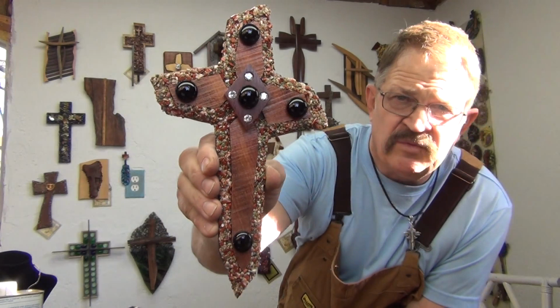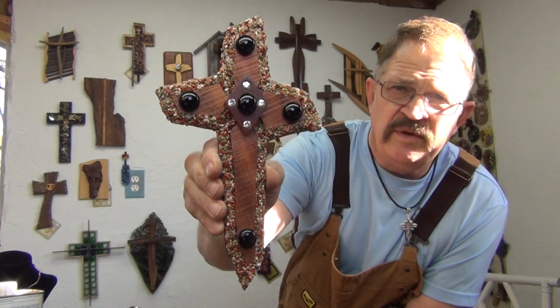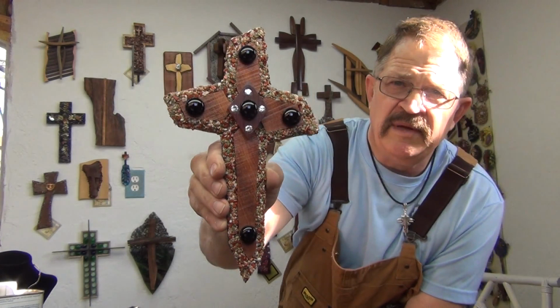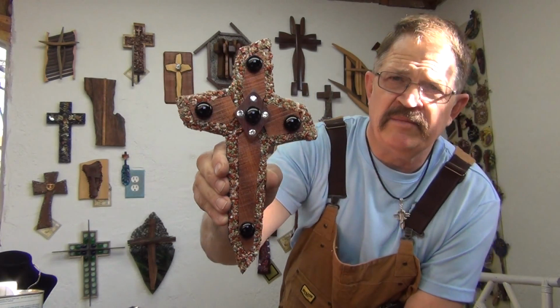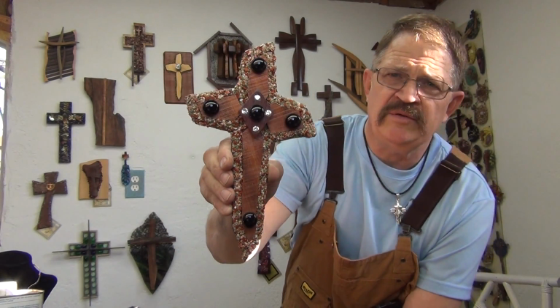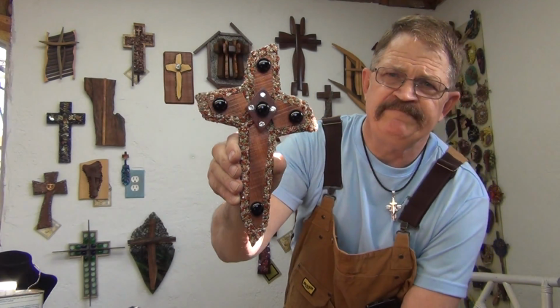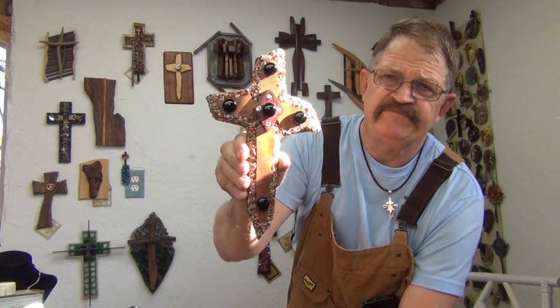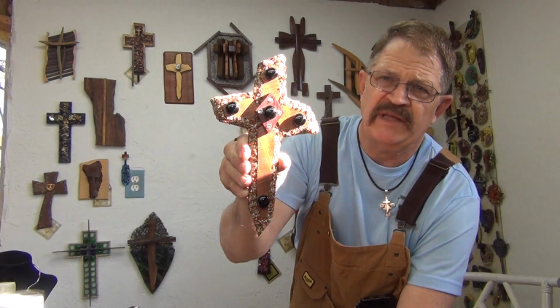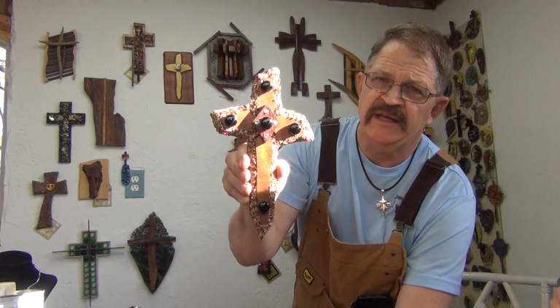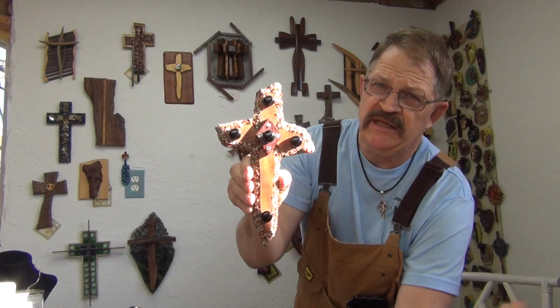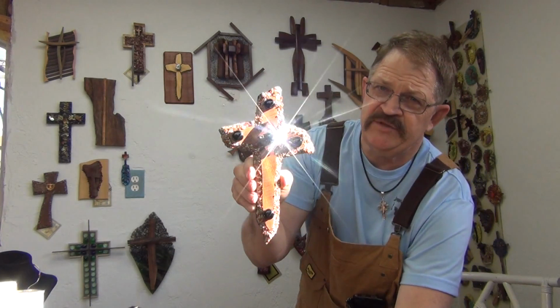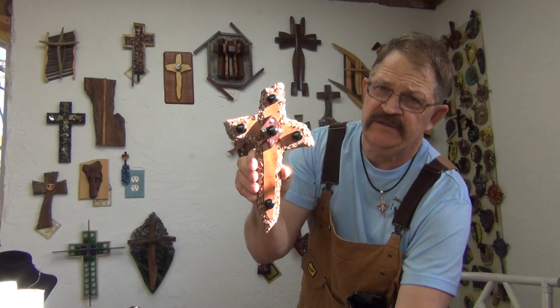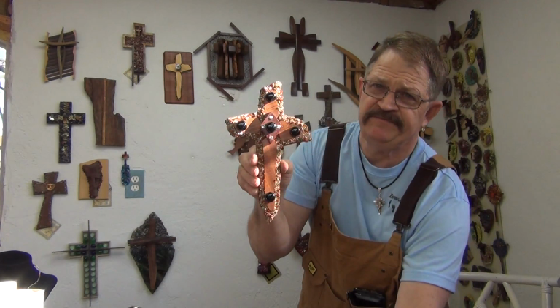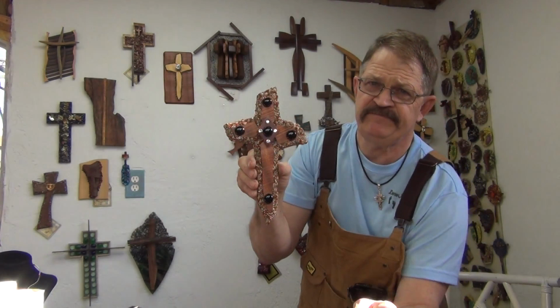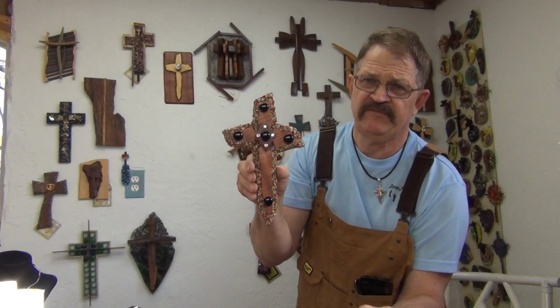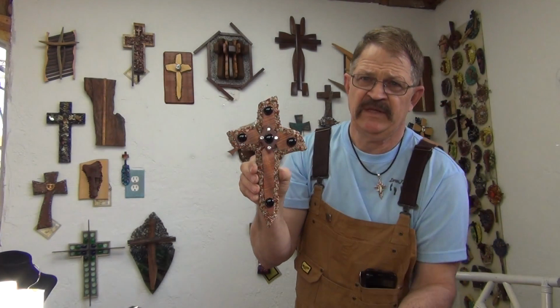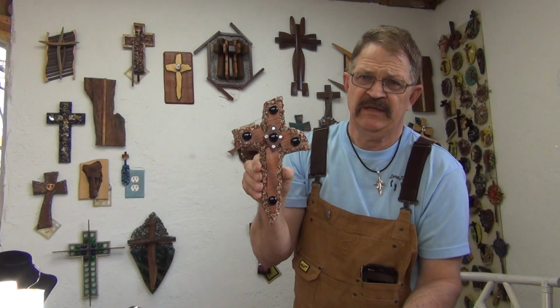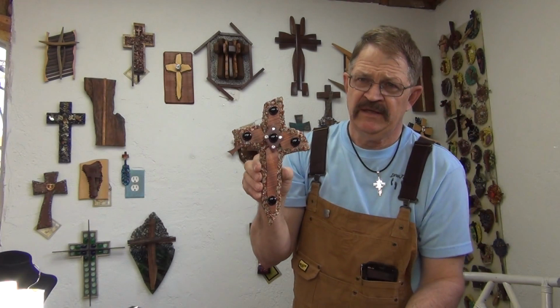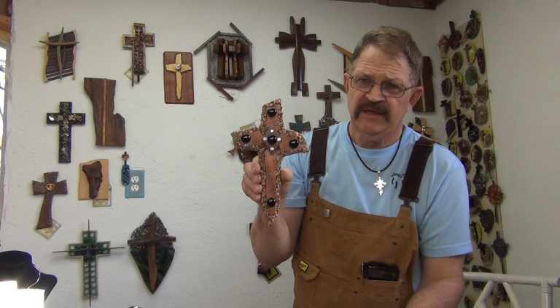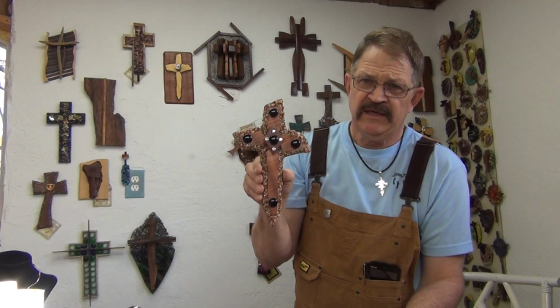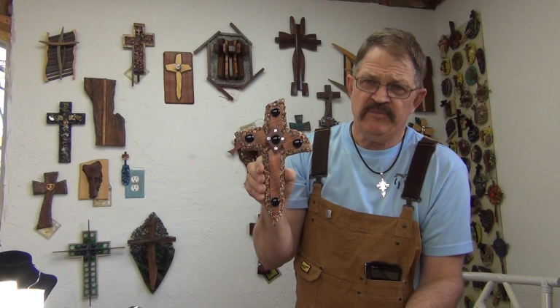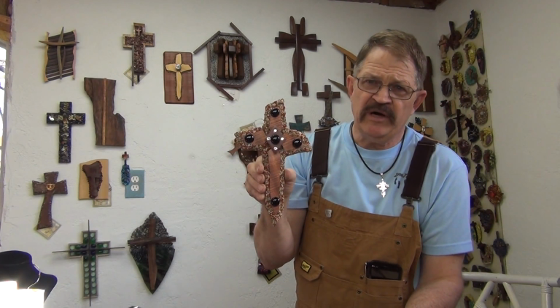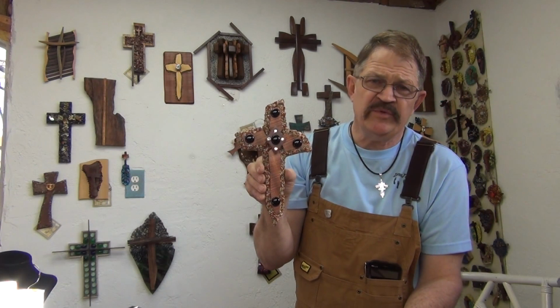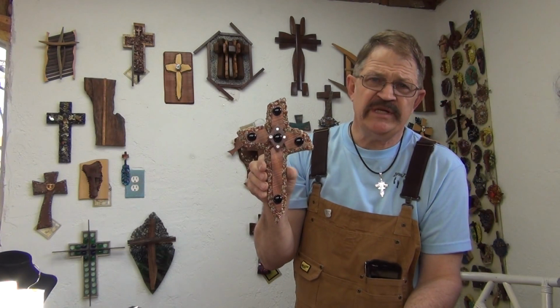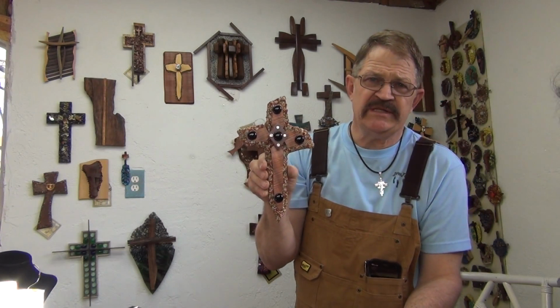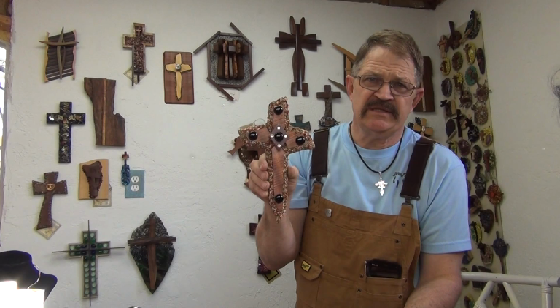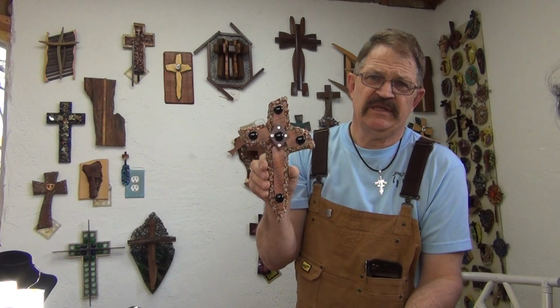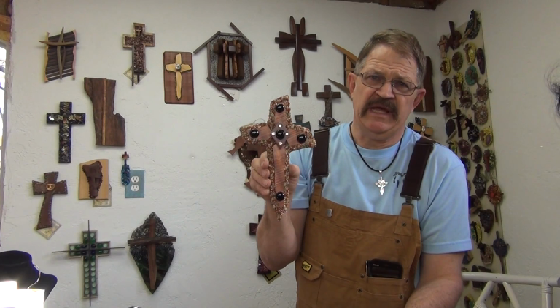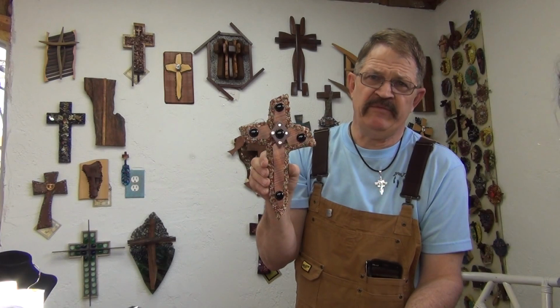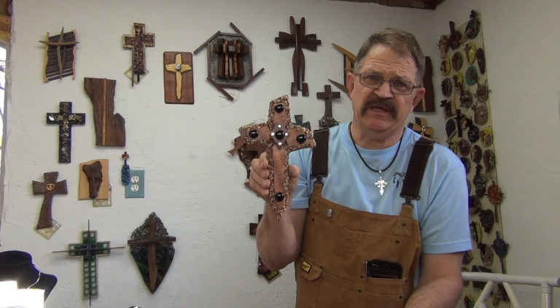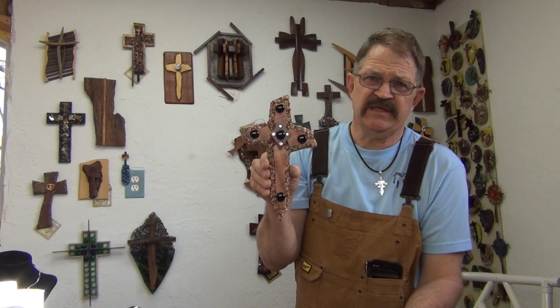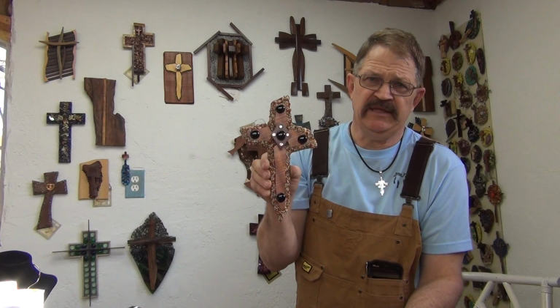Anyway, remember, God loves you. Keep walking with Jesus. Have a blessed day.